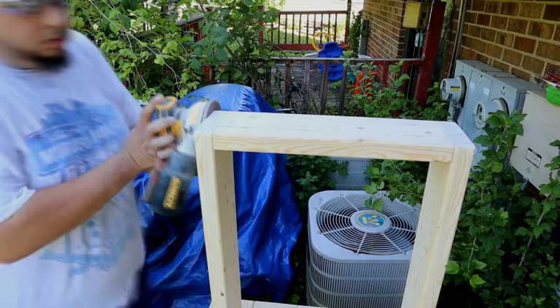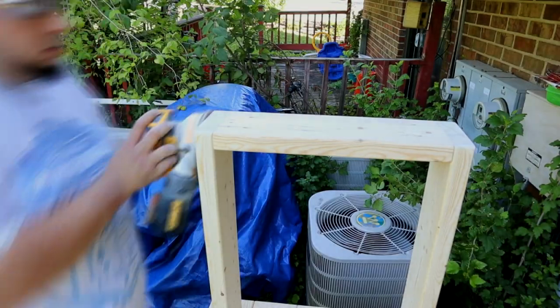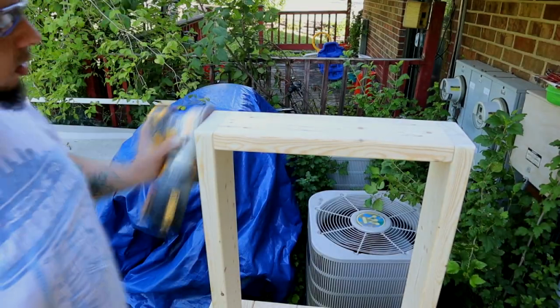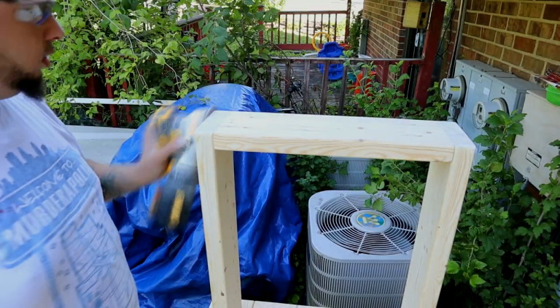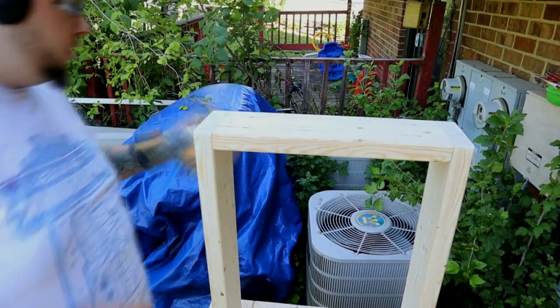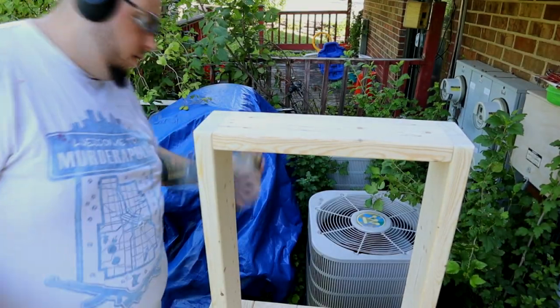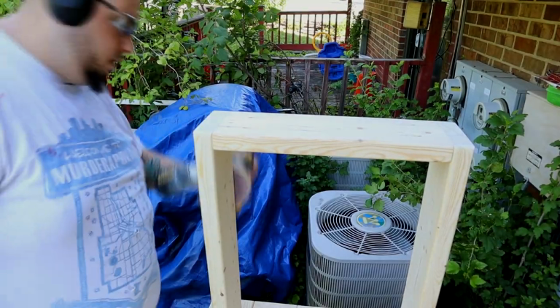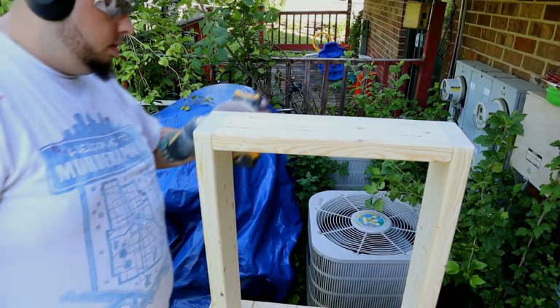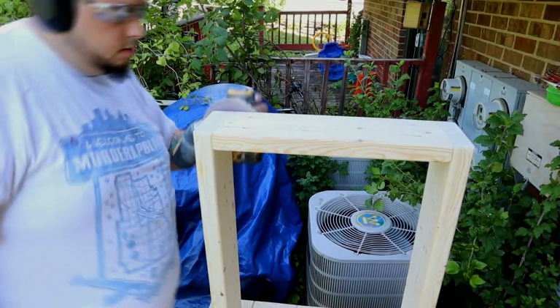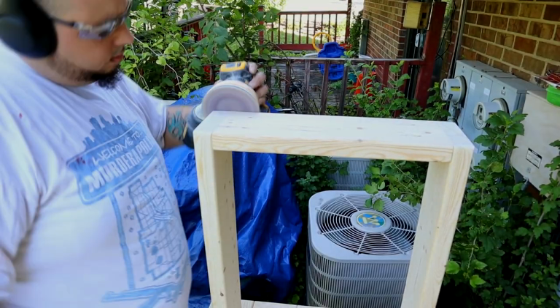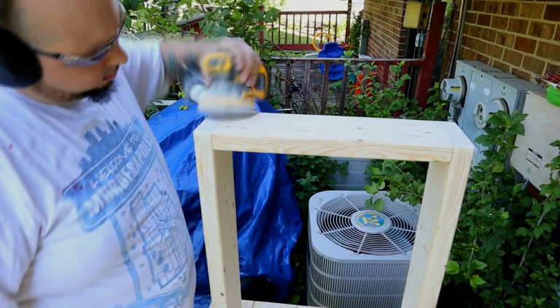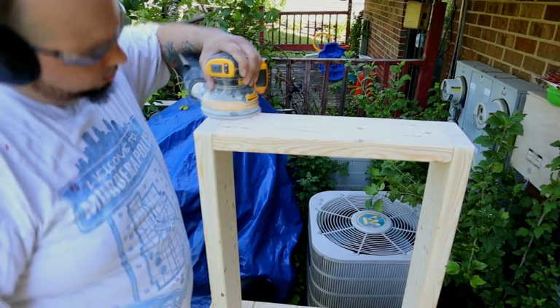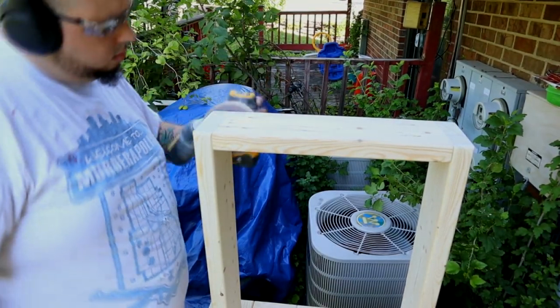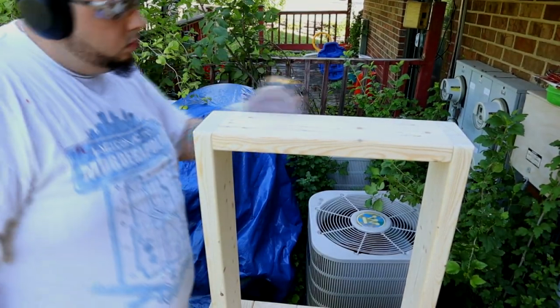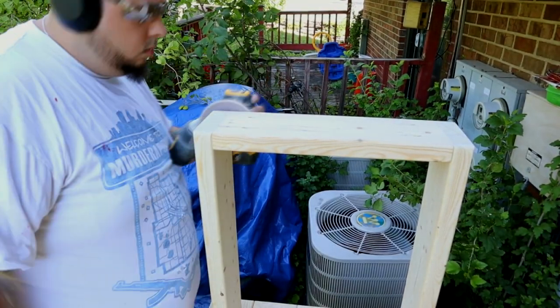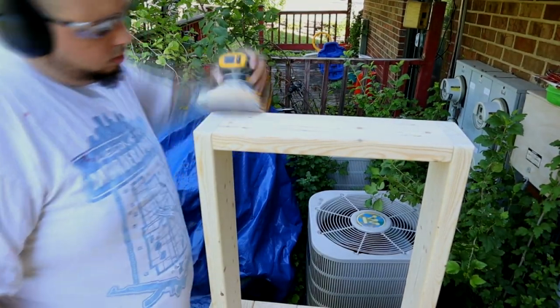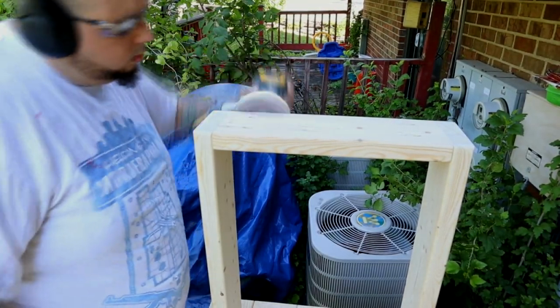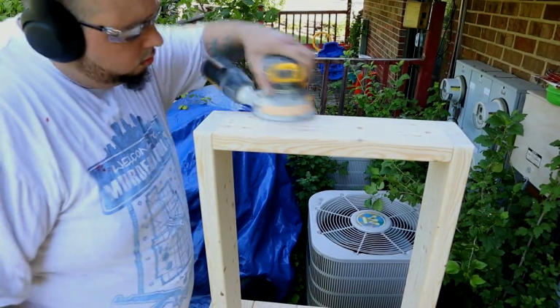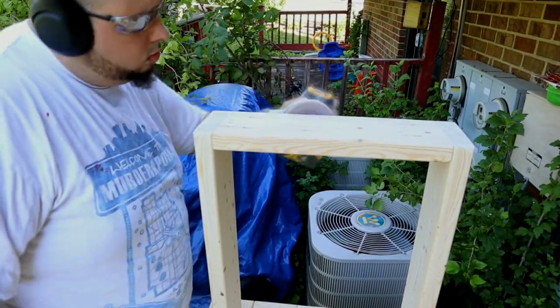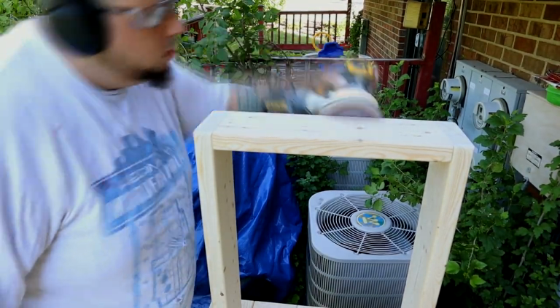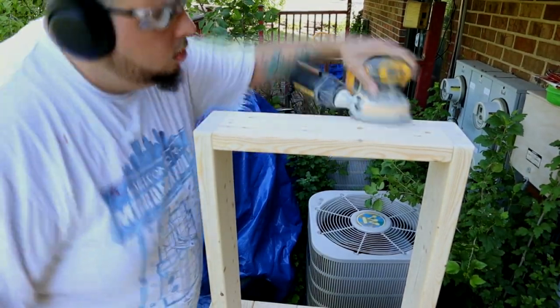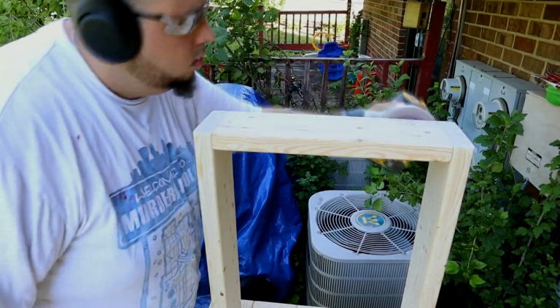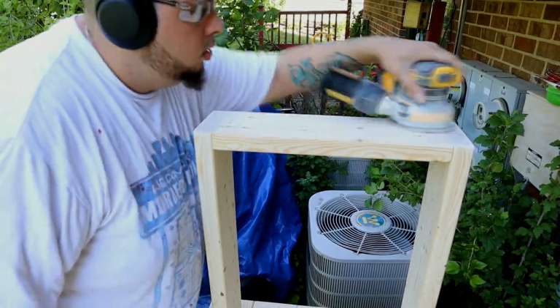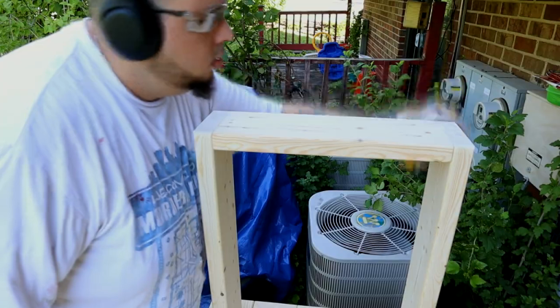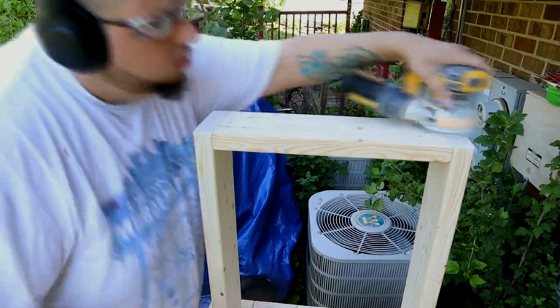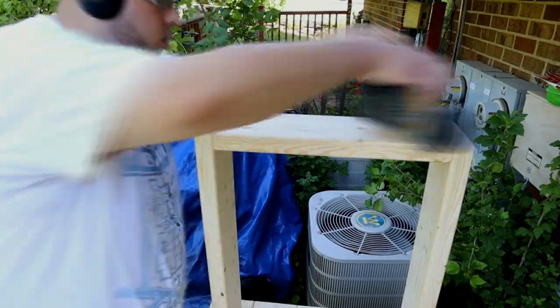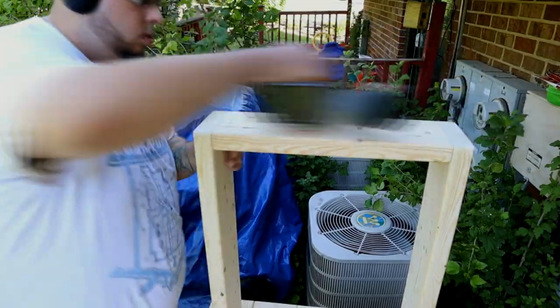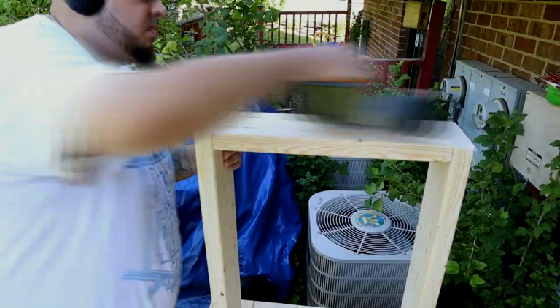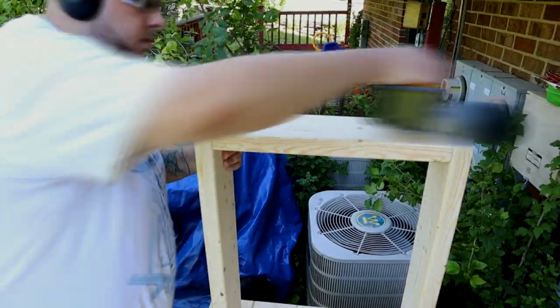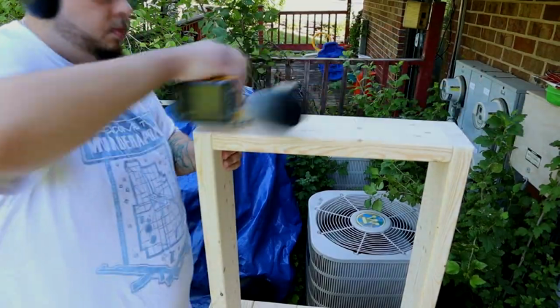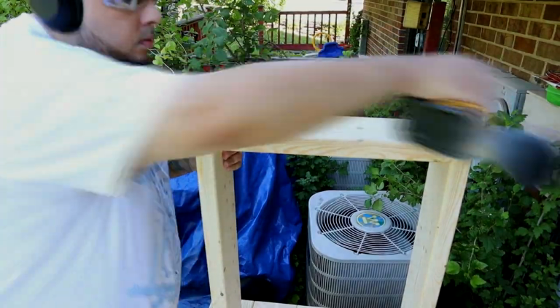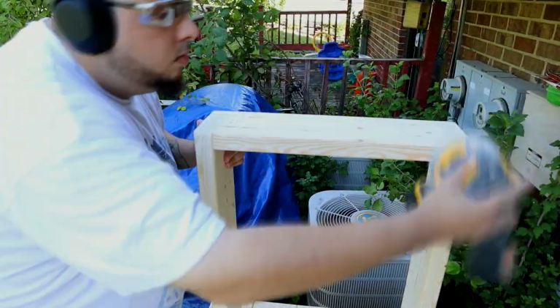Now we're ready for the final sanding. I used 220 grit — just wanted to get everything nice and smooth and even before putting the stain on. Same thing with the legs: hit them with 220 one last time to make sure everything's smooth.